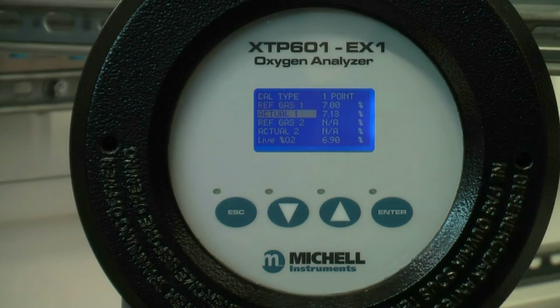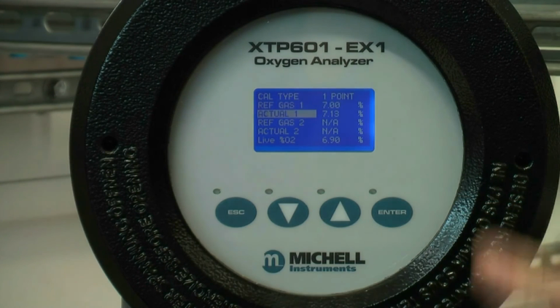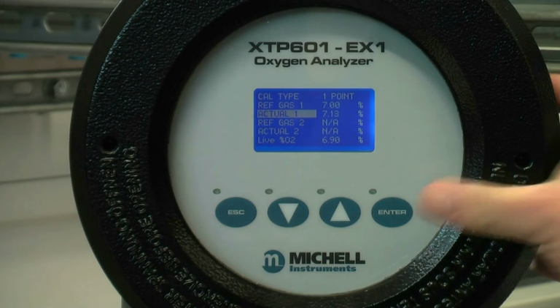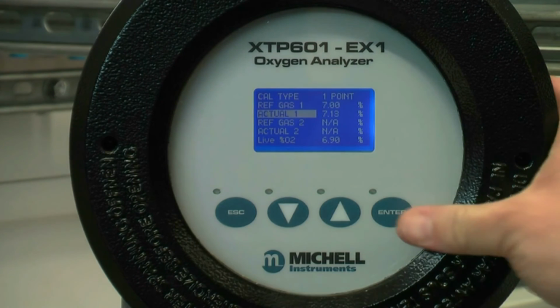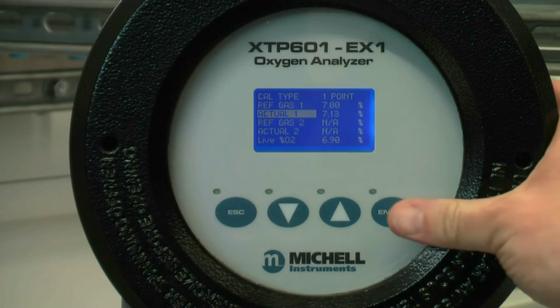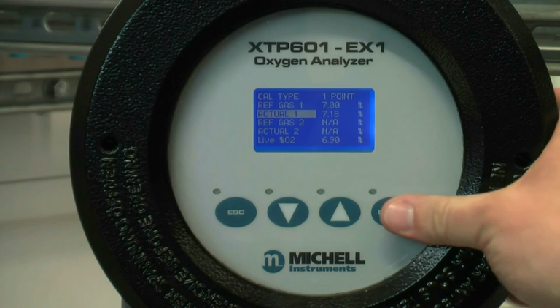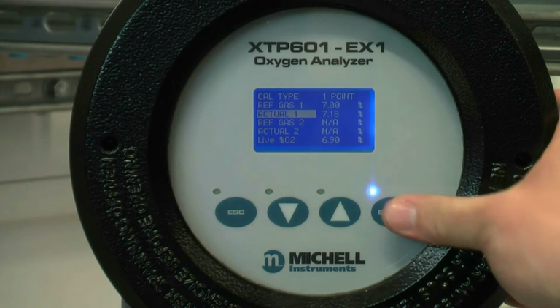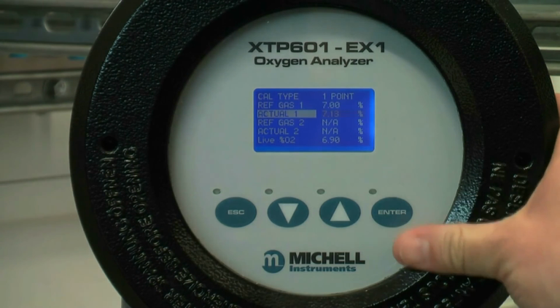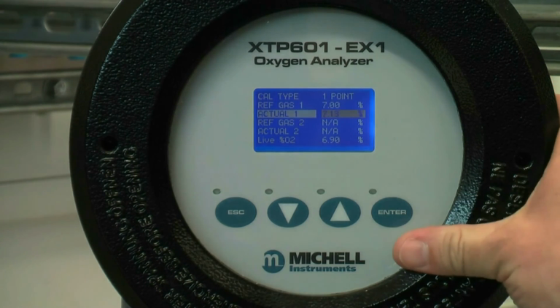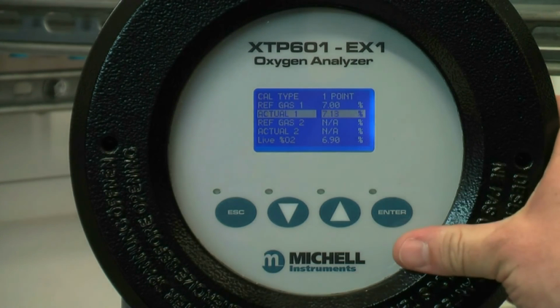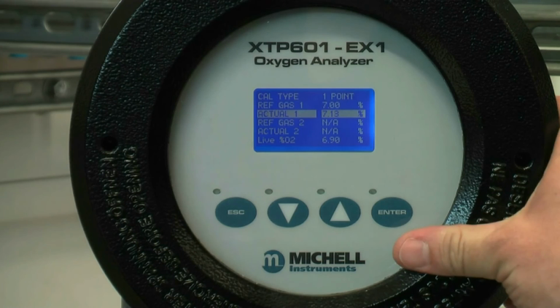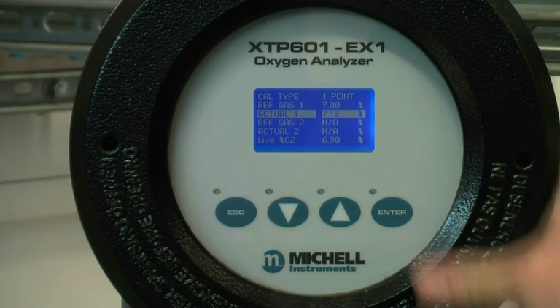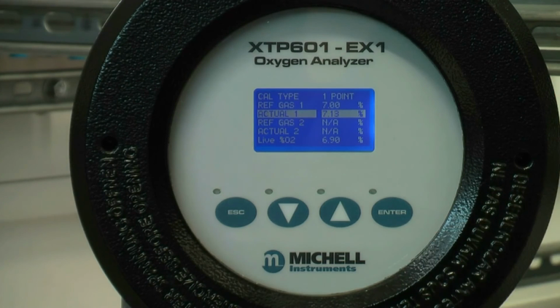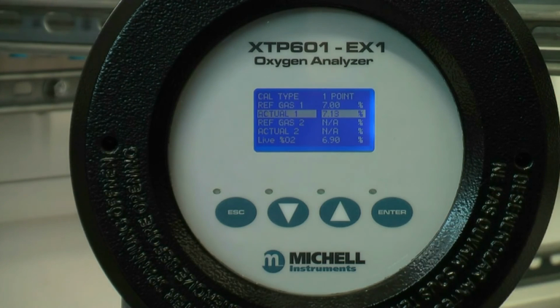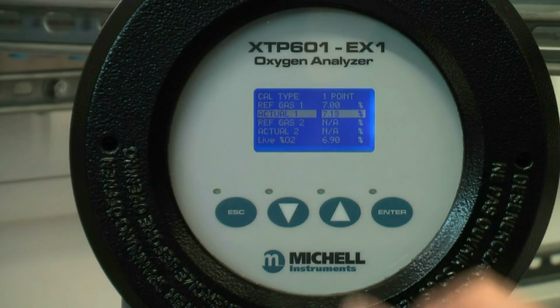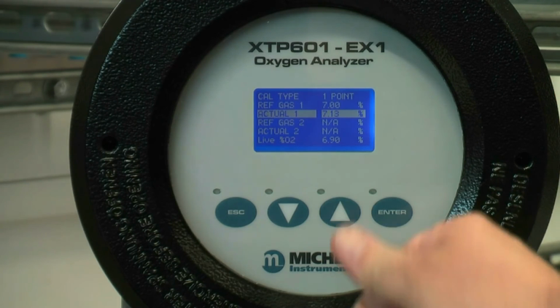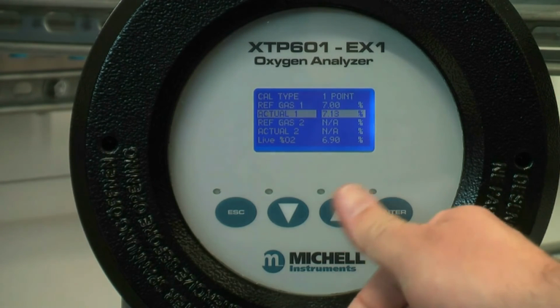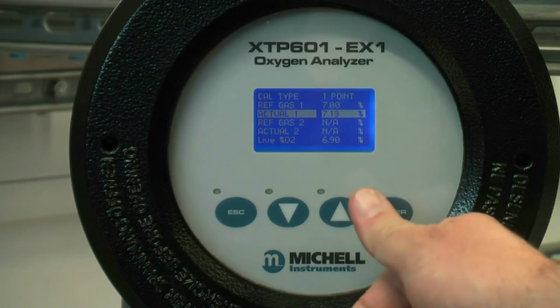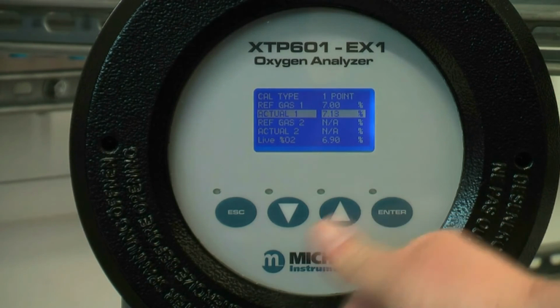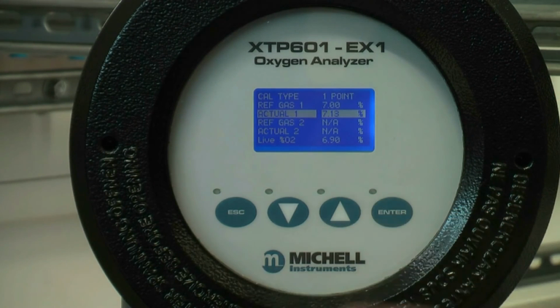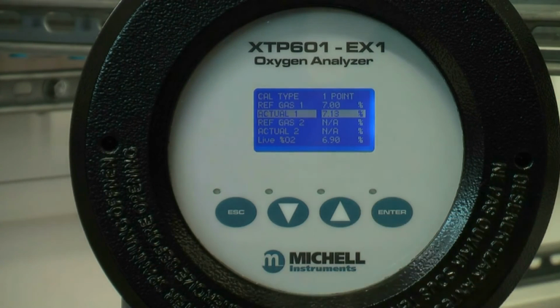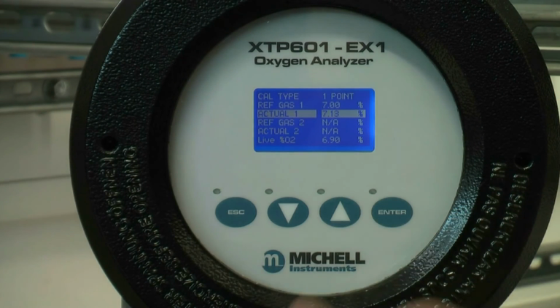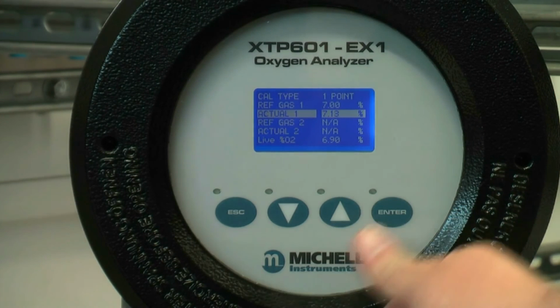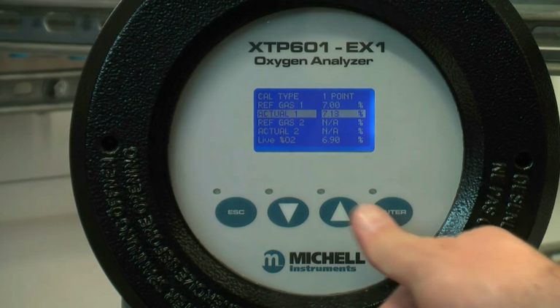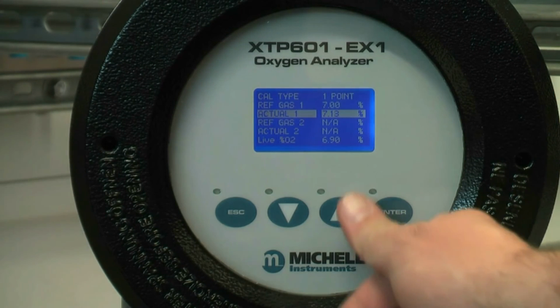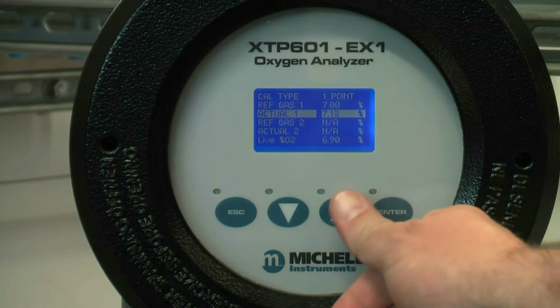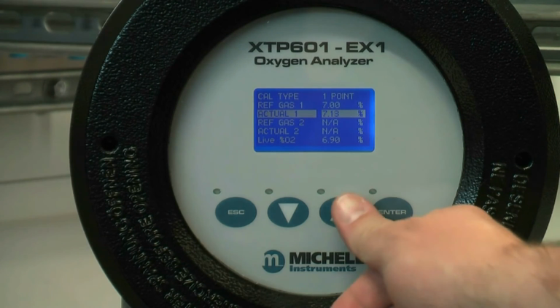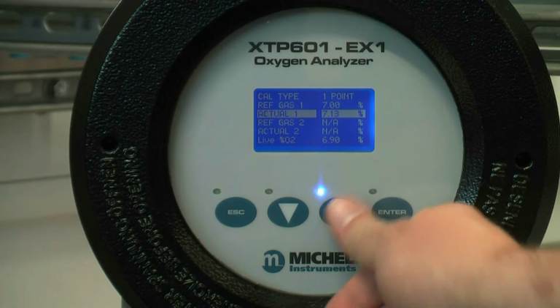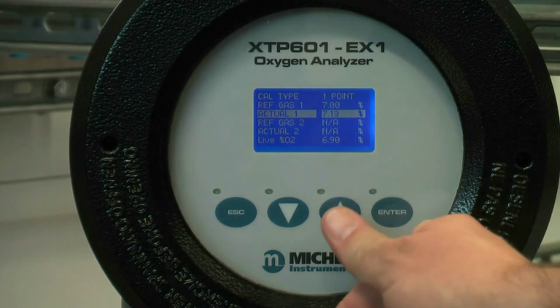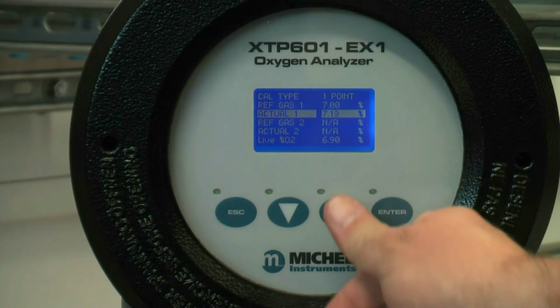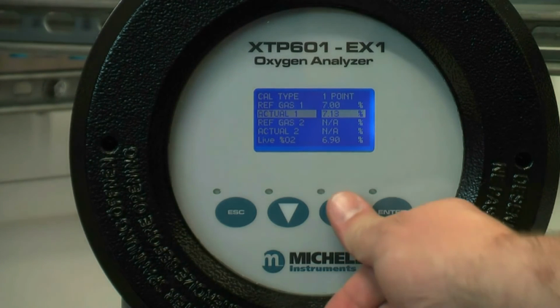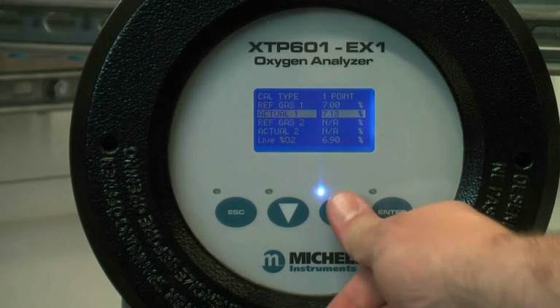Scroll down to the actual gas and press the up arrow three times when you are satisfied that the reading is stable.